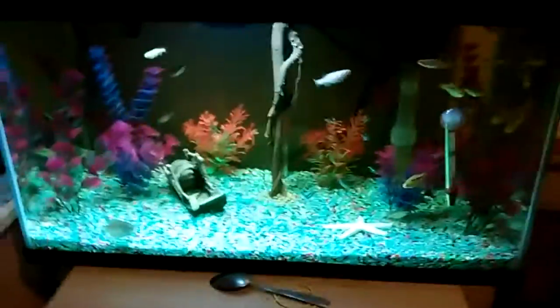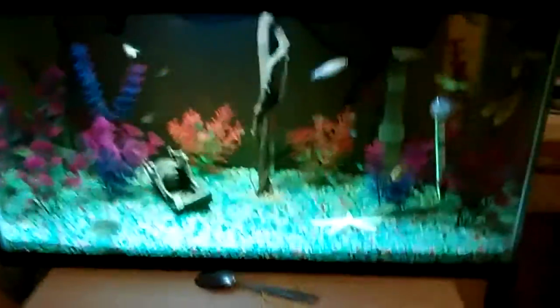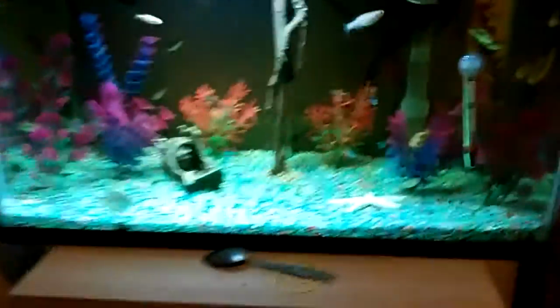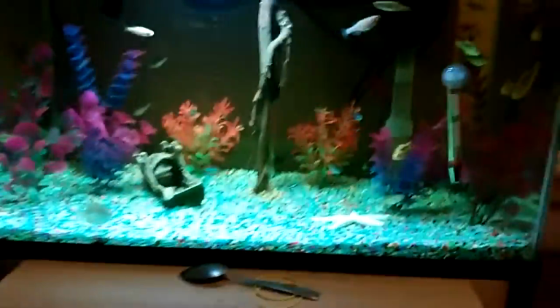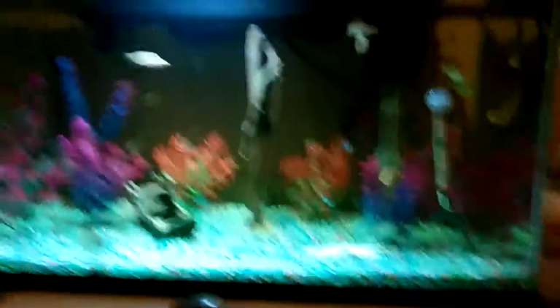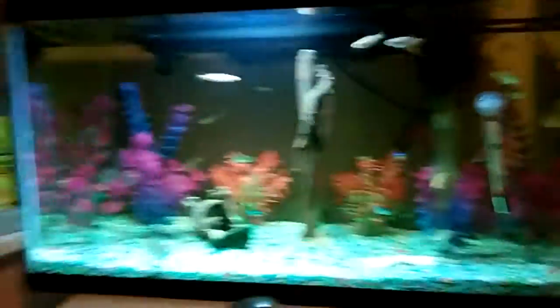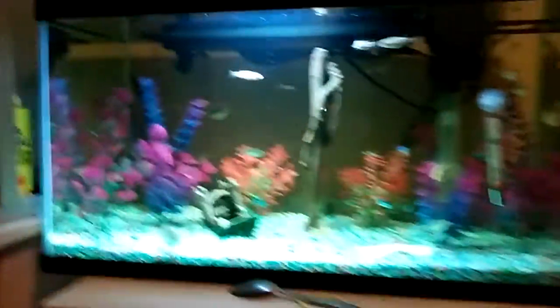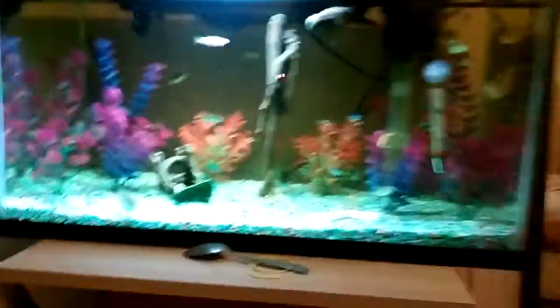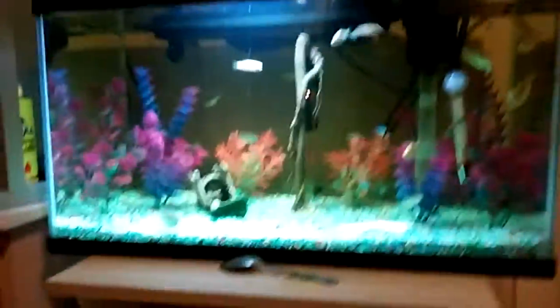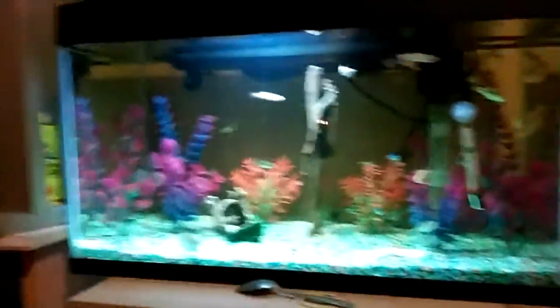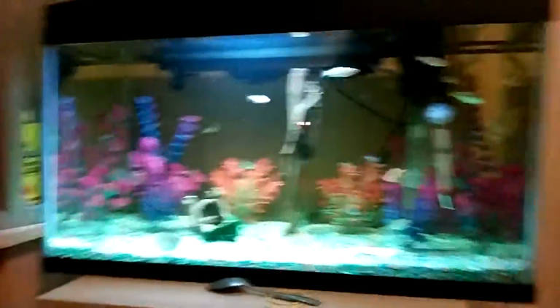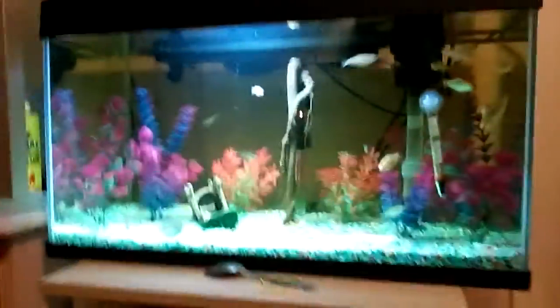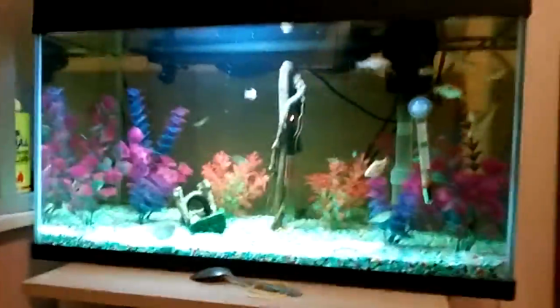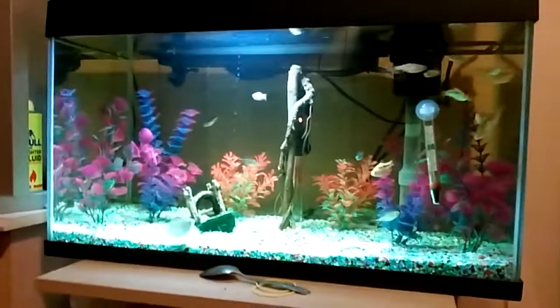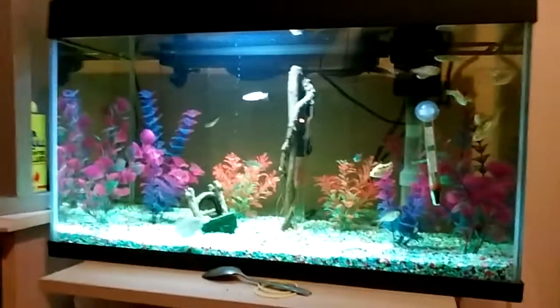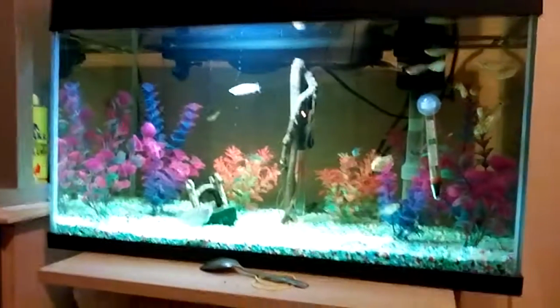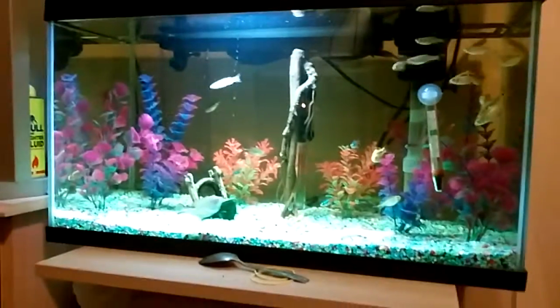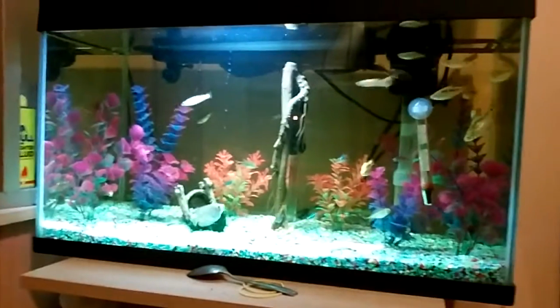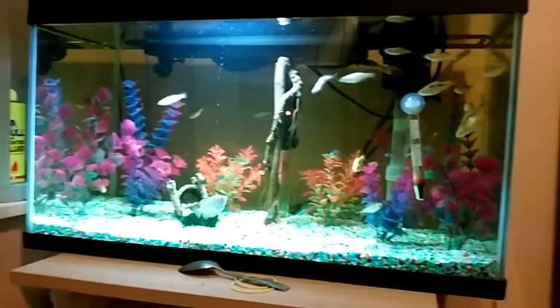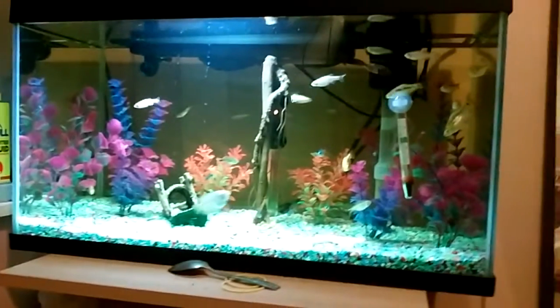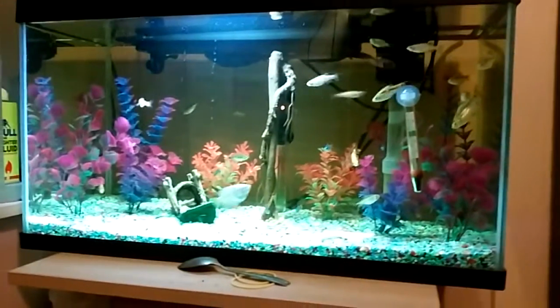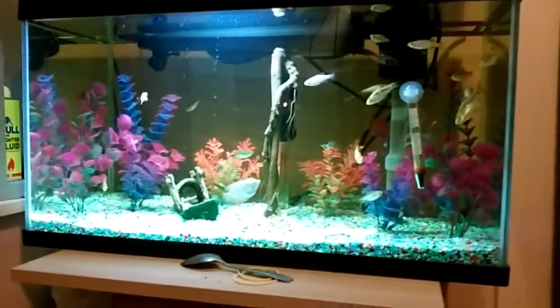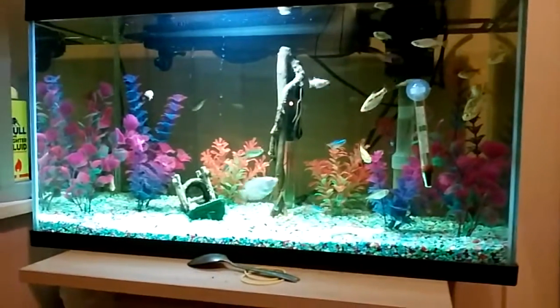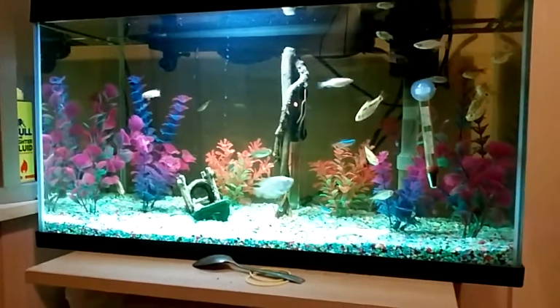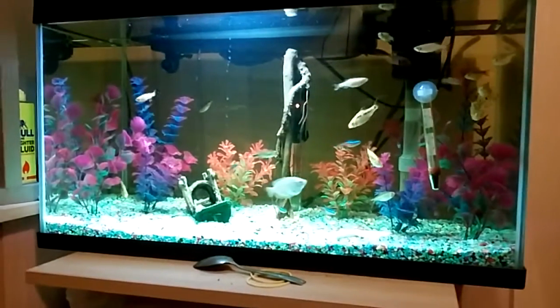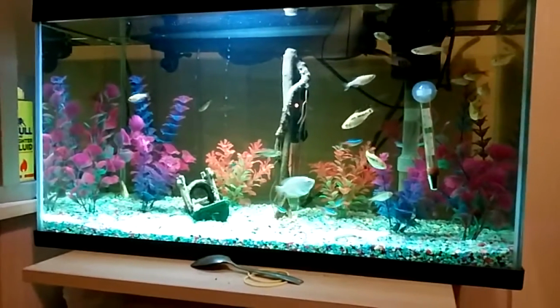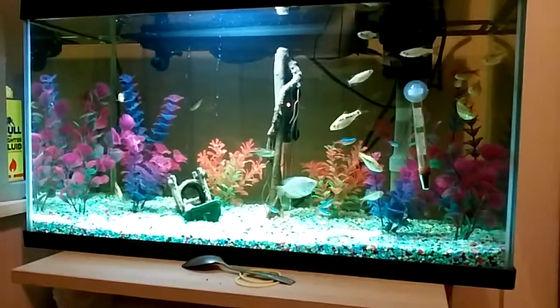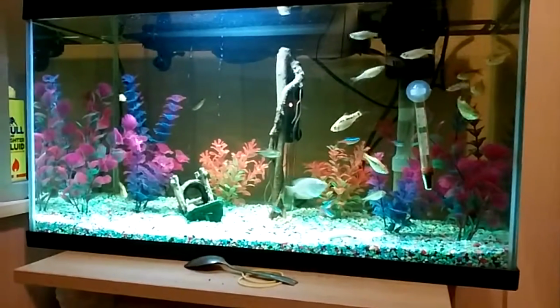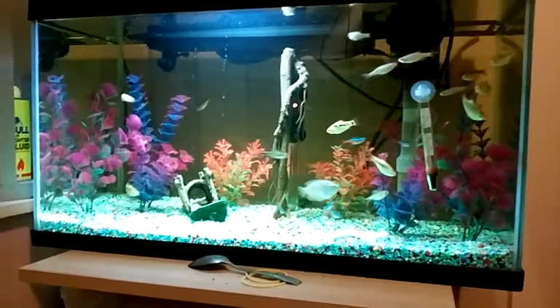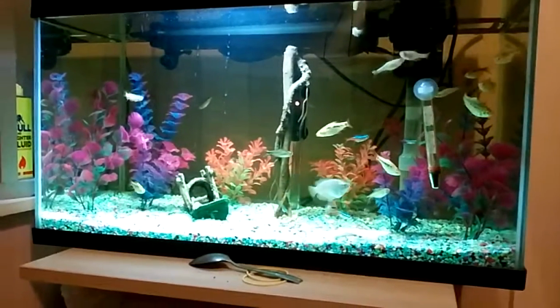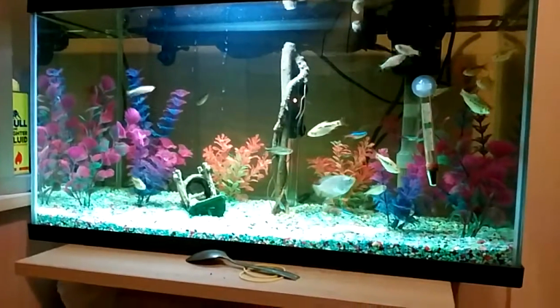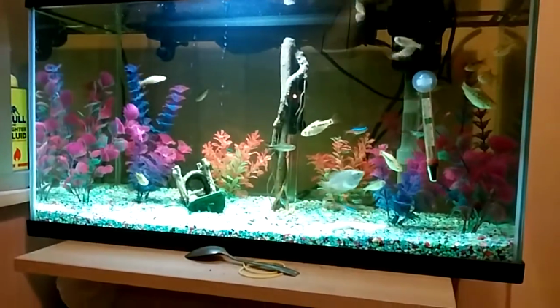Look at that, my tropical fish tank with my tropicals in.